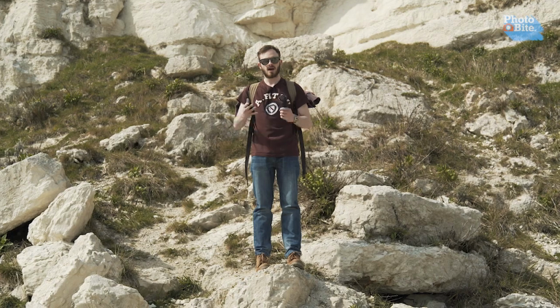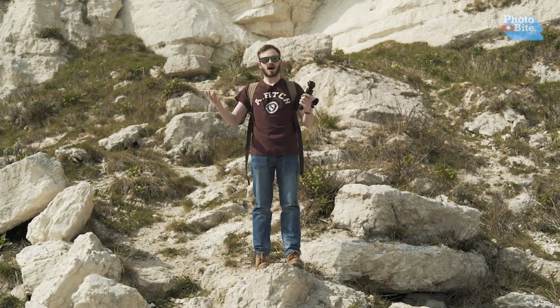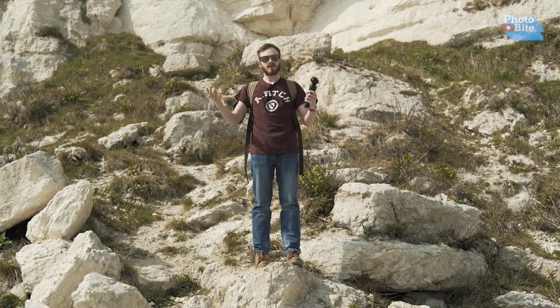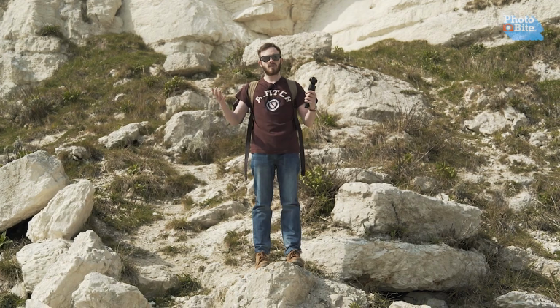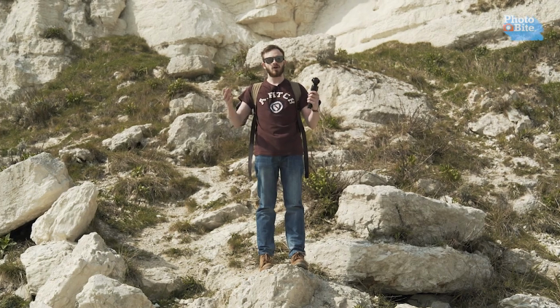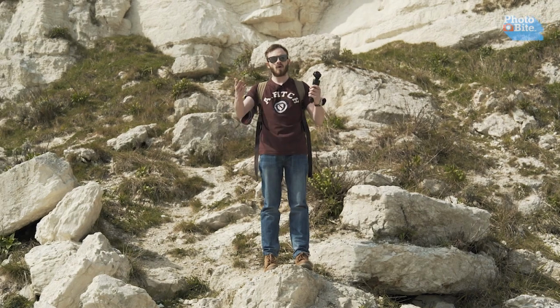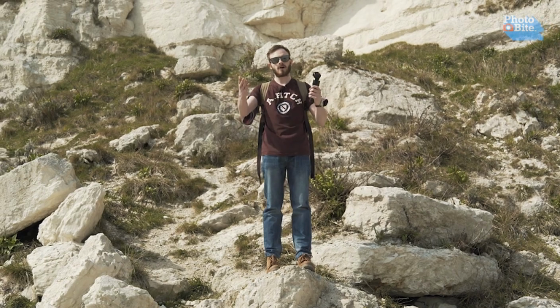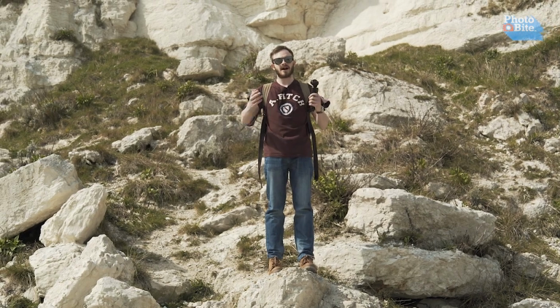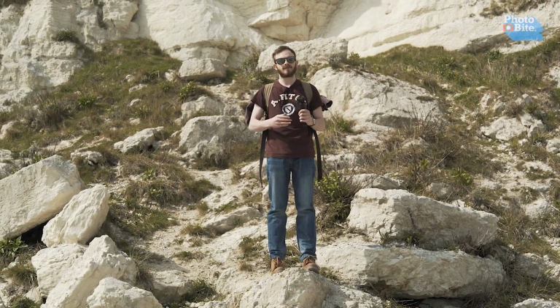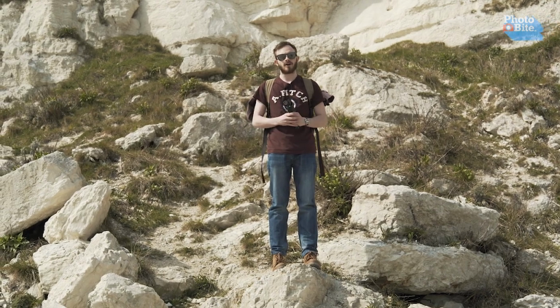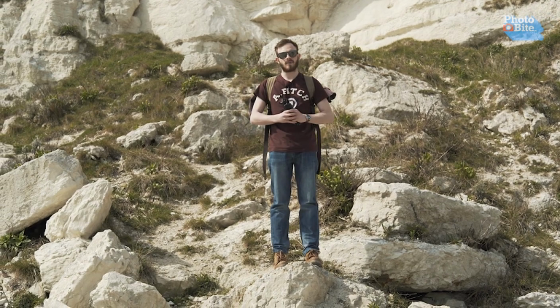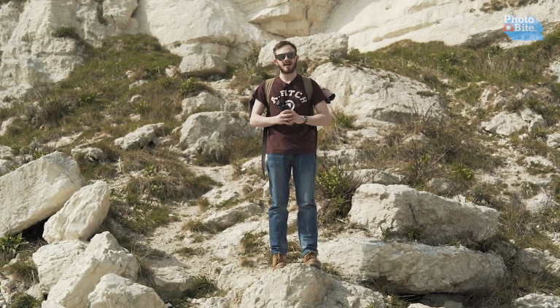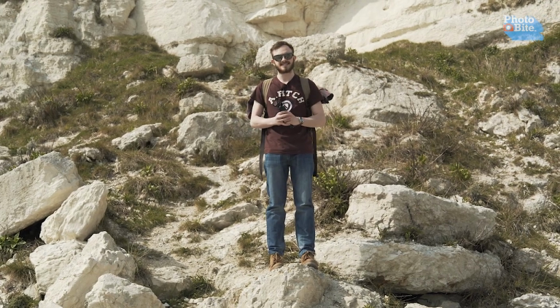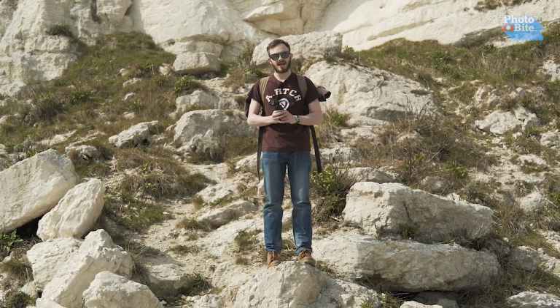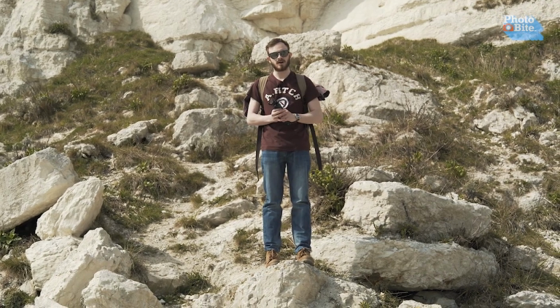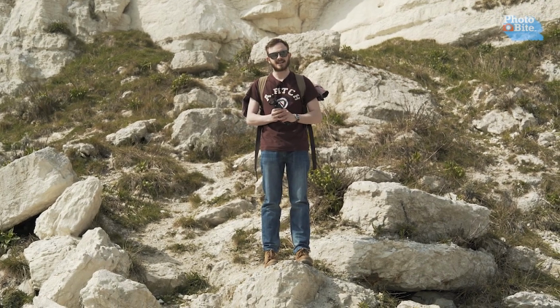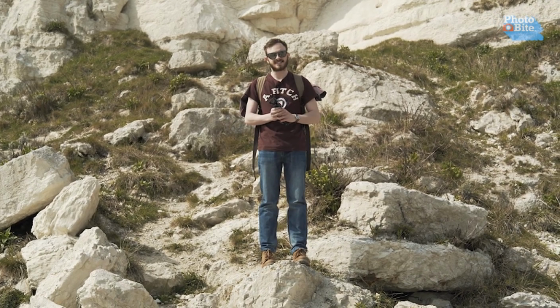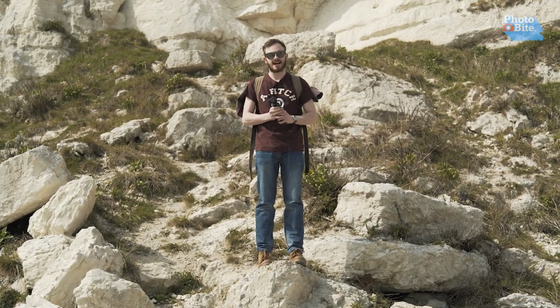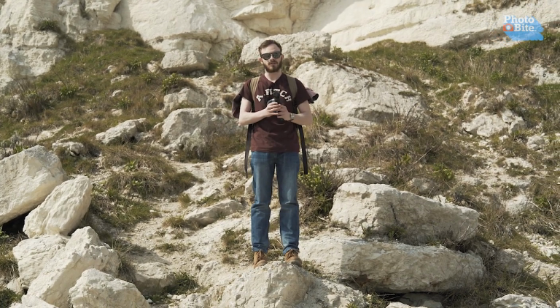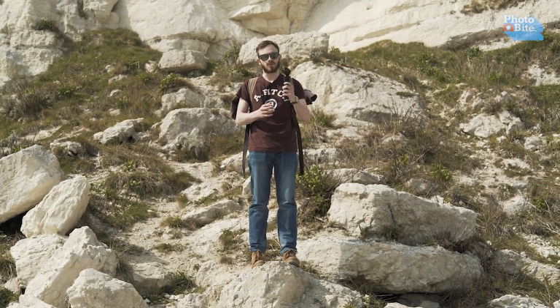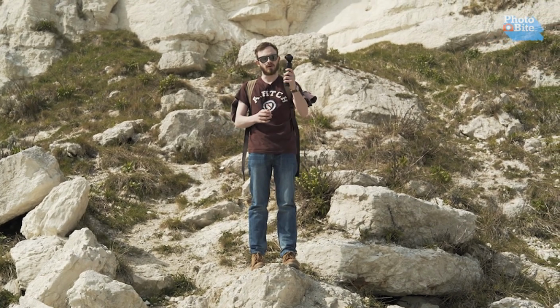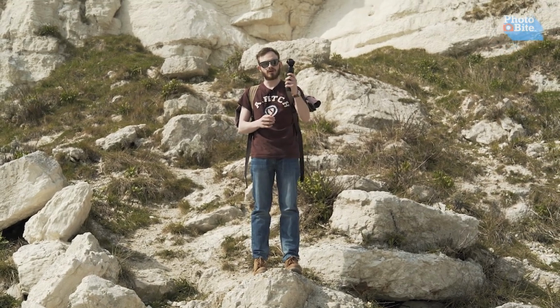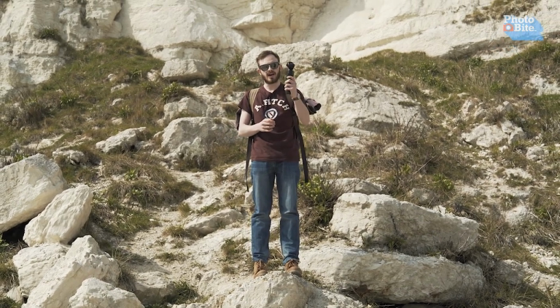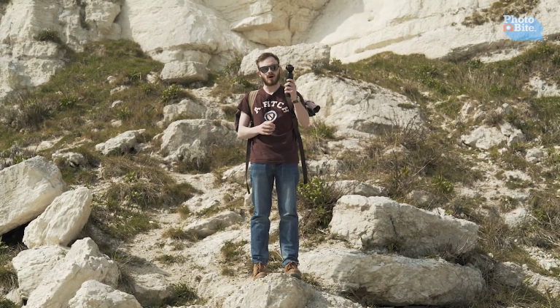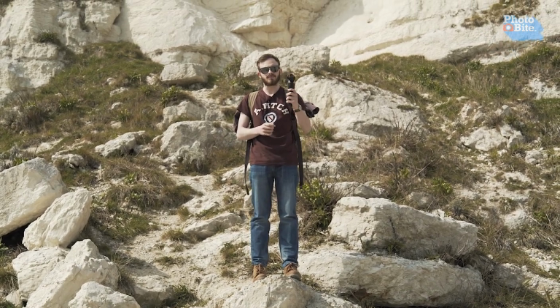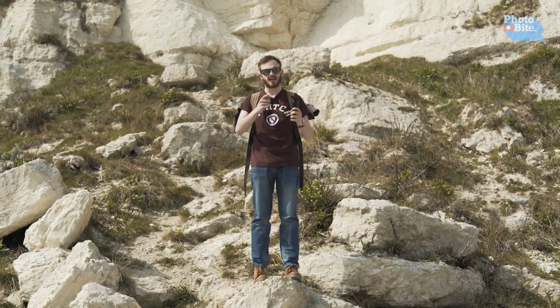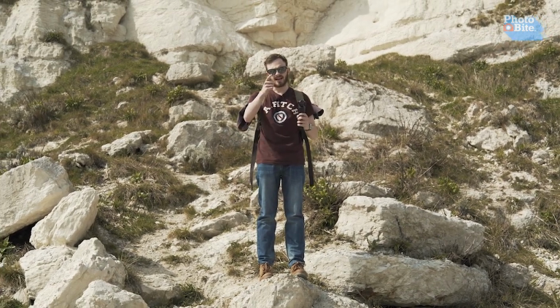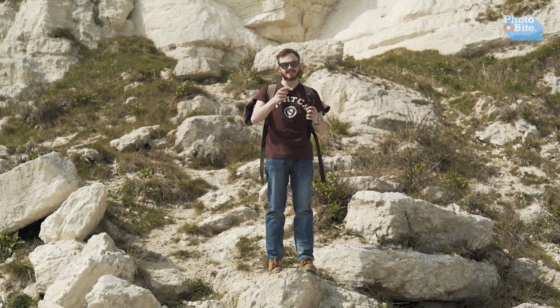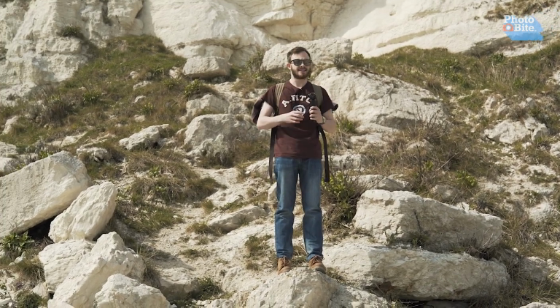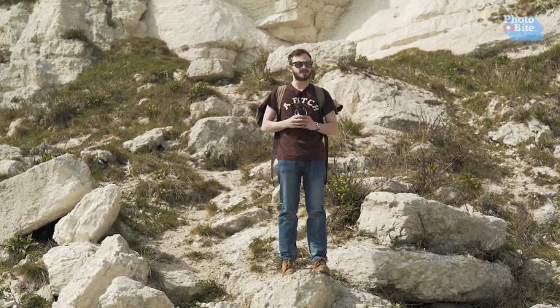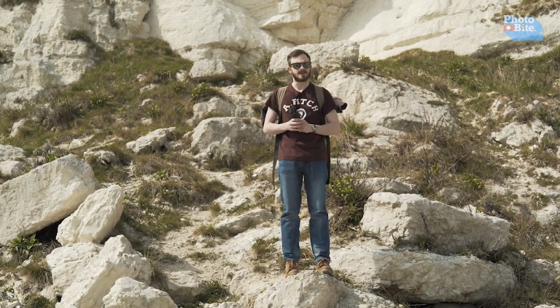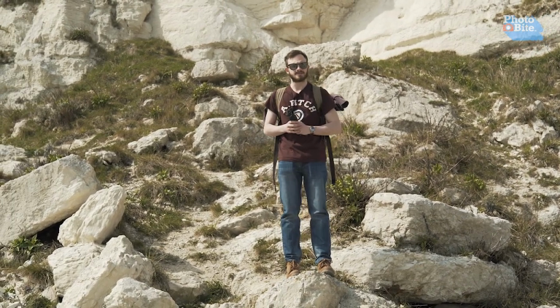Hi there, I'm Luke. Welcome back to Photobyte and today we are testing out the Removu K1. Let's get into it.